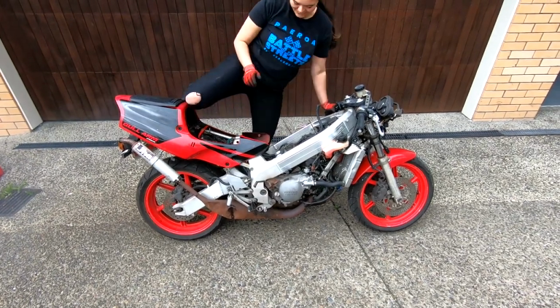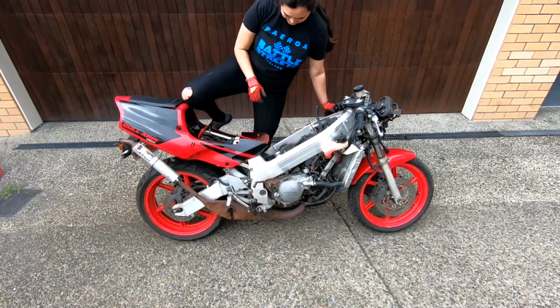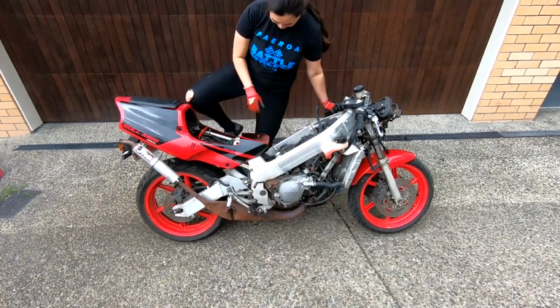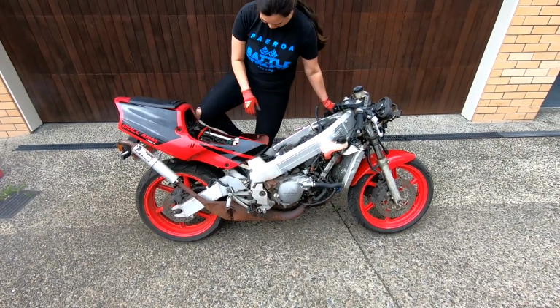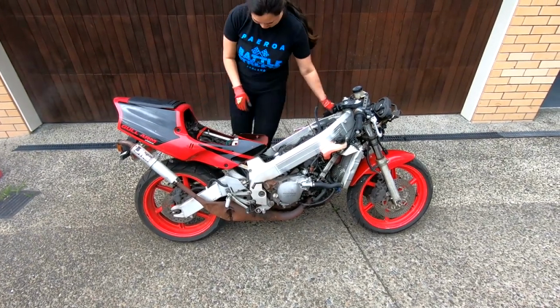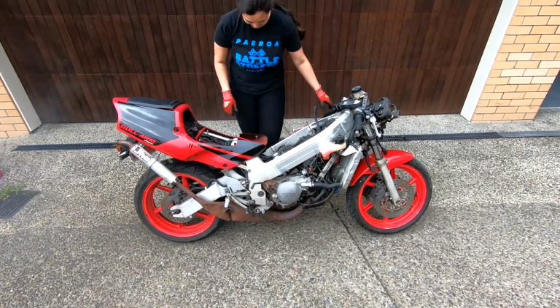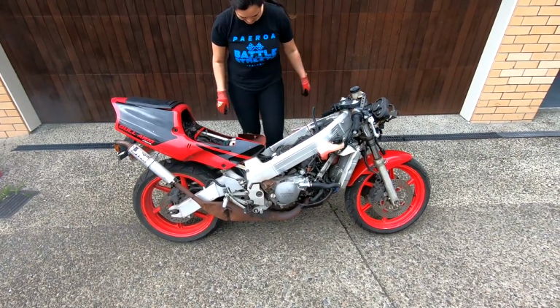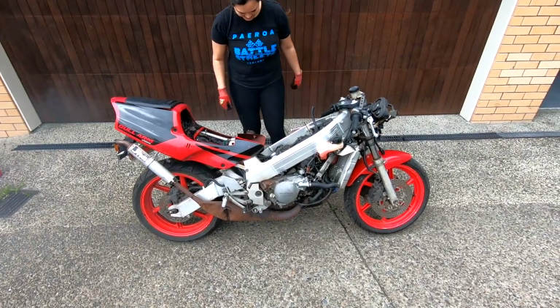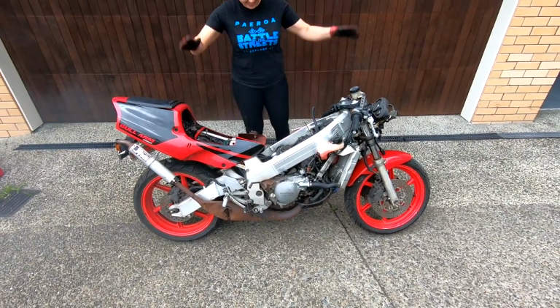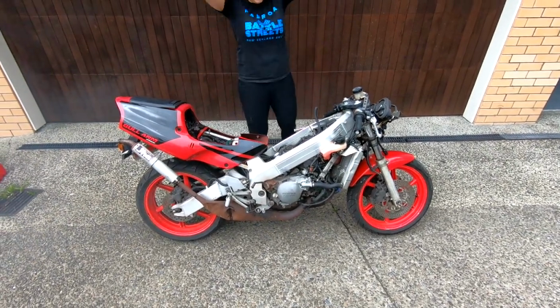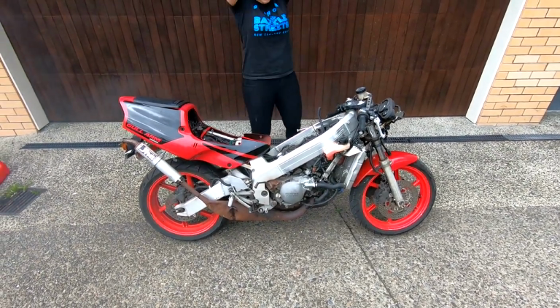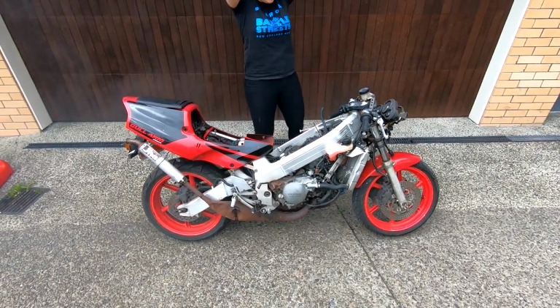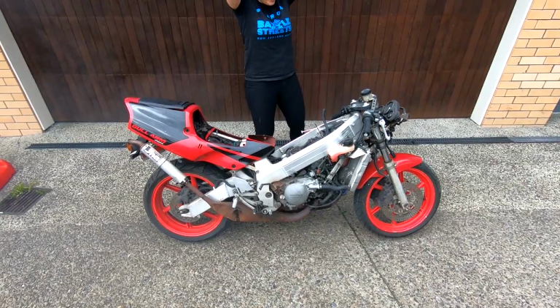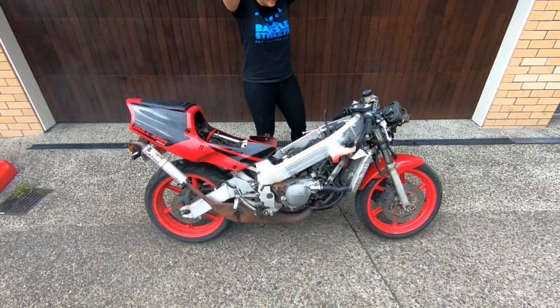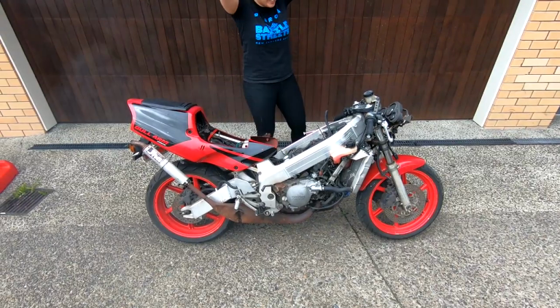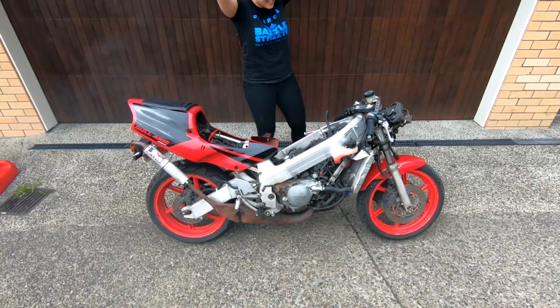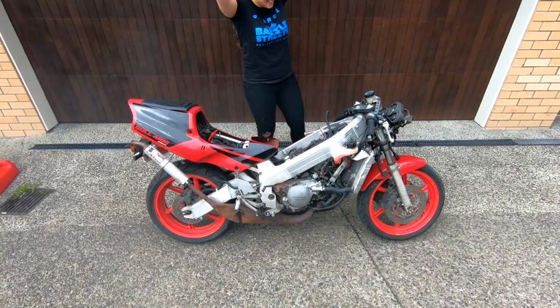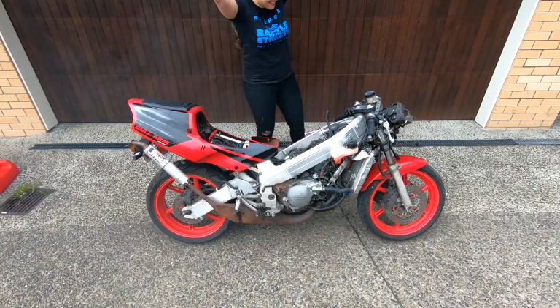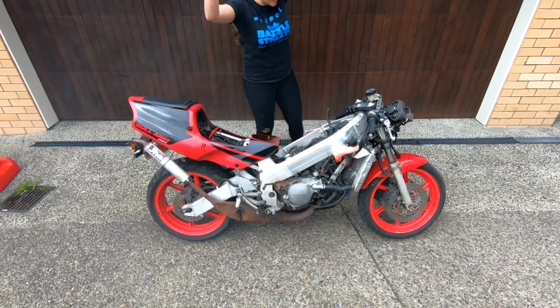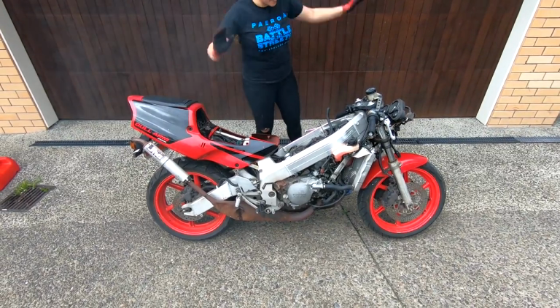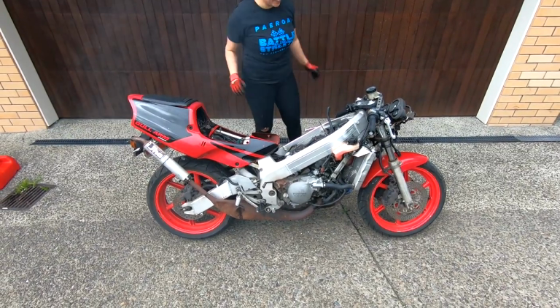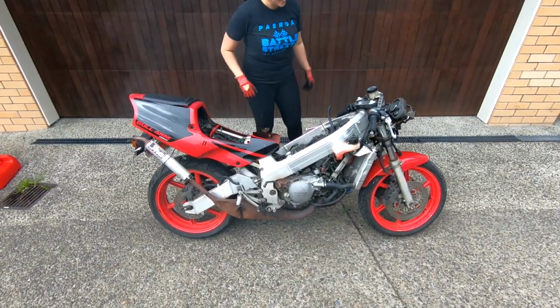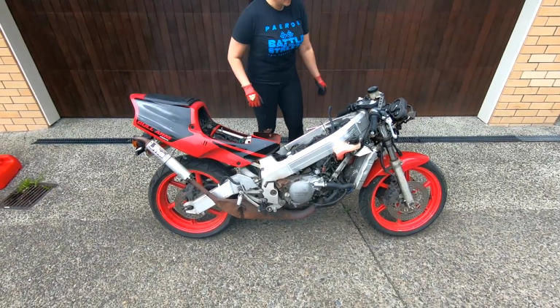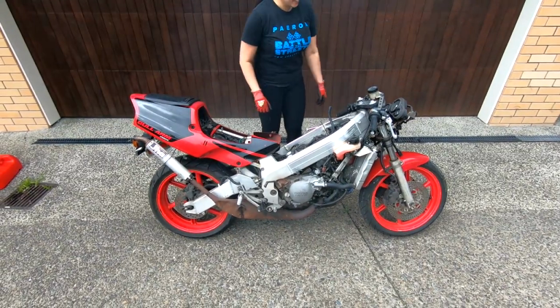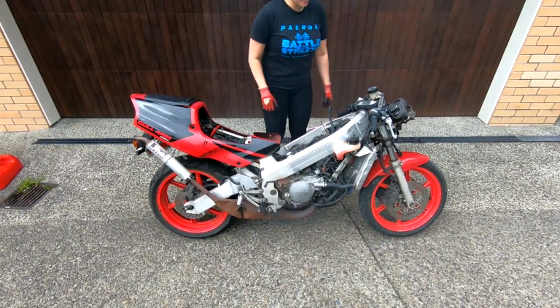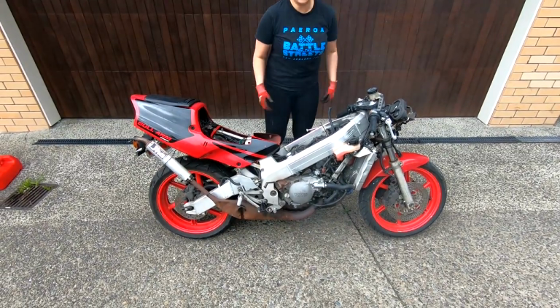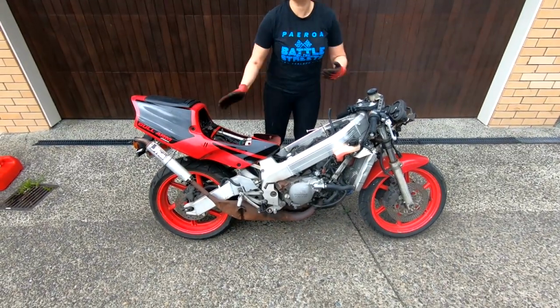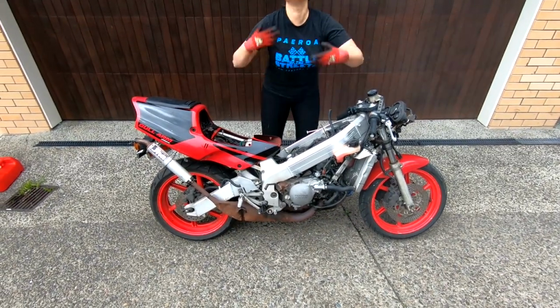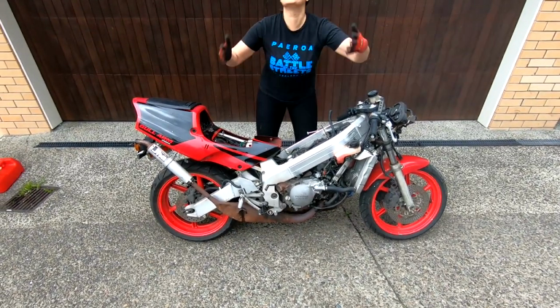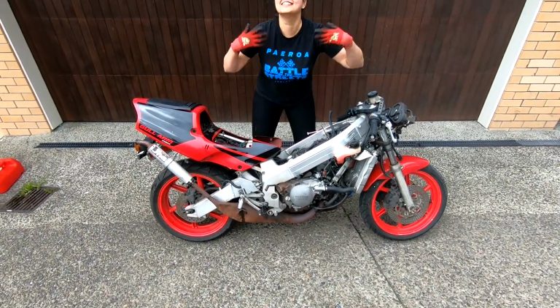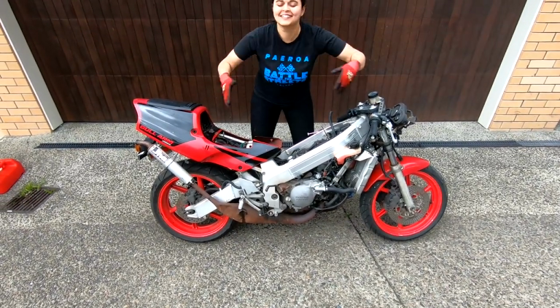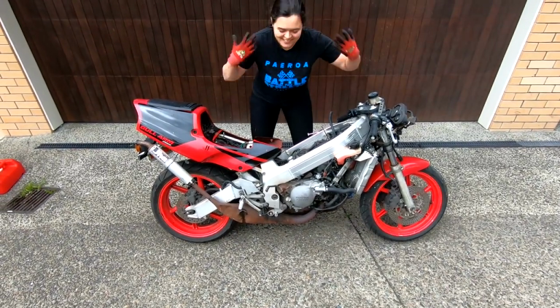First time in a decade — and it runs! It smells like two-stroke. Beautiful.